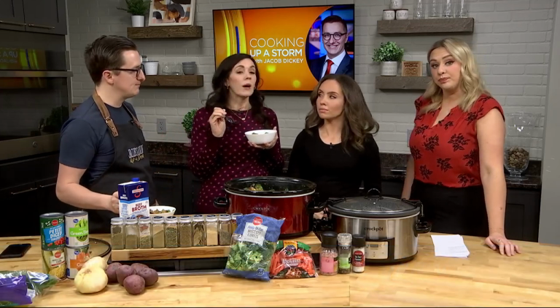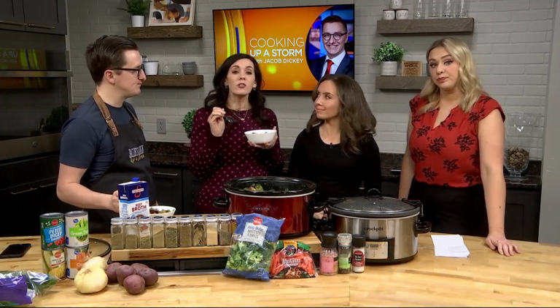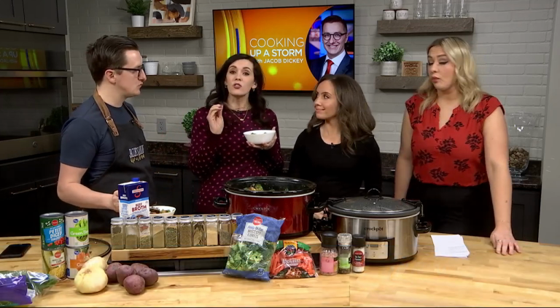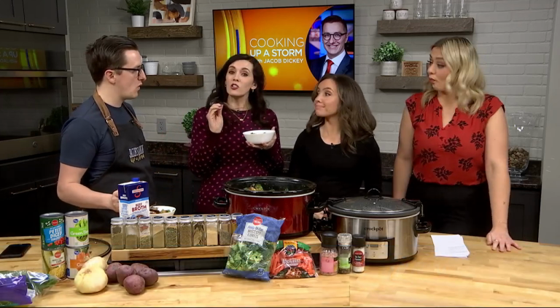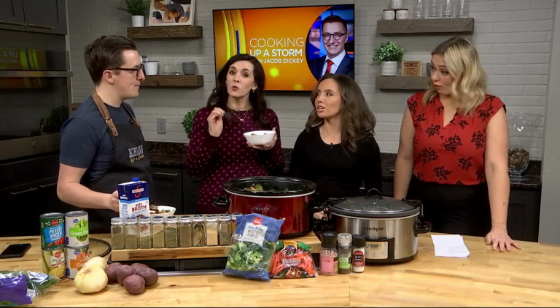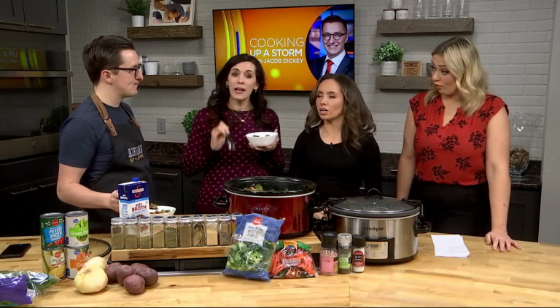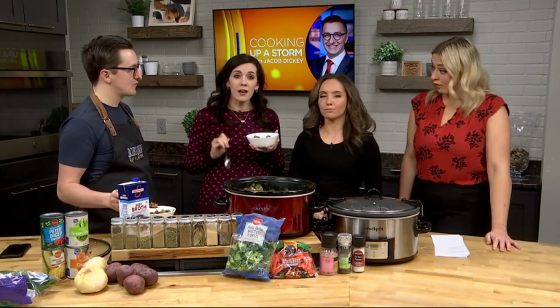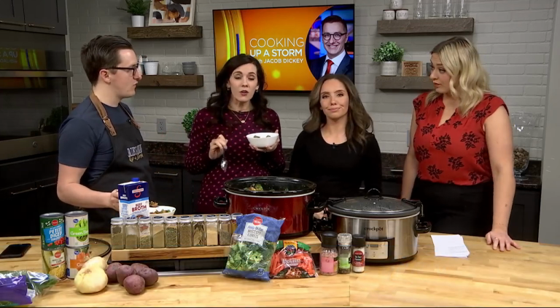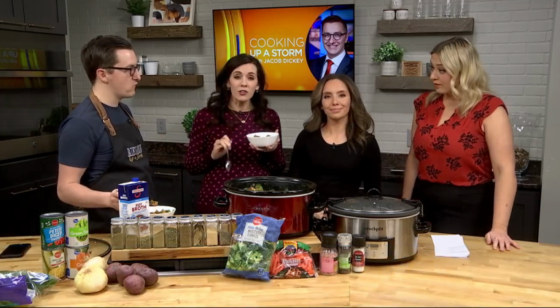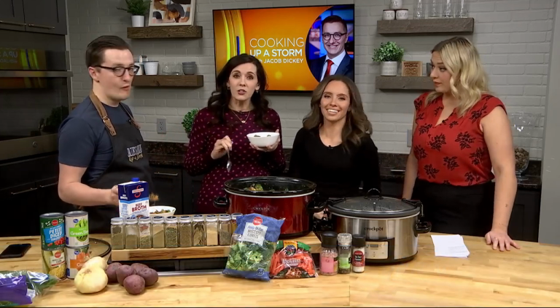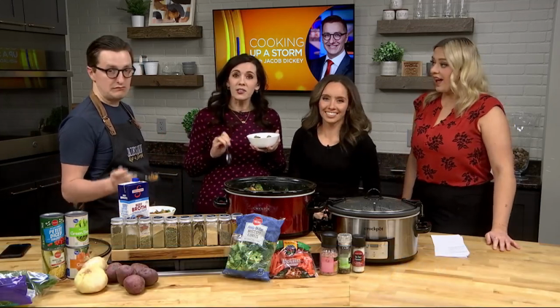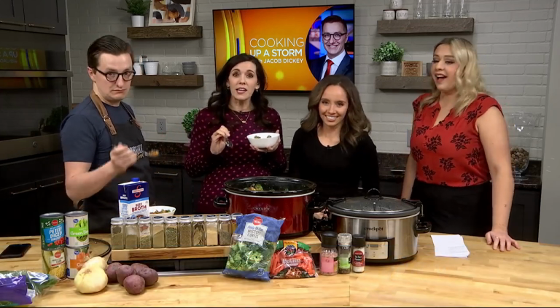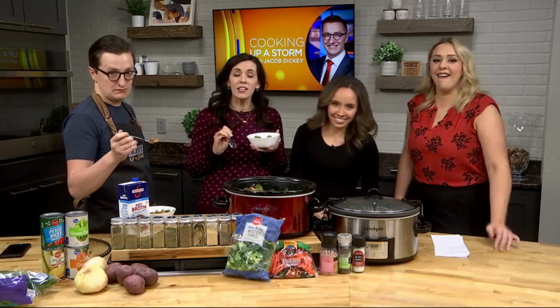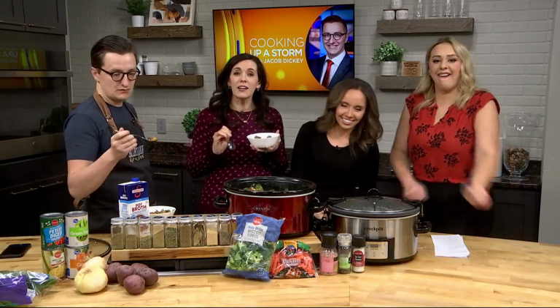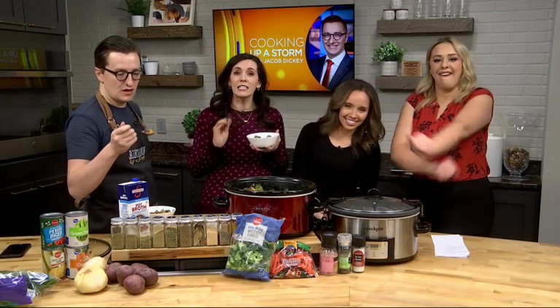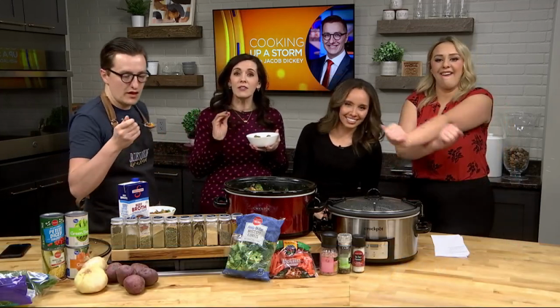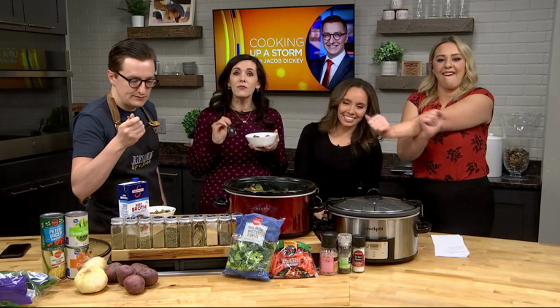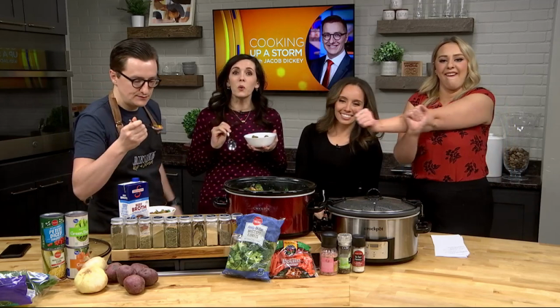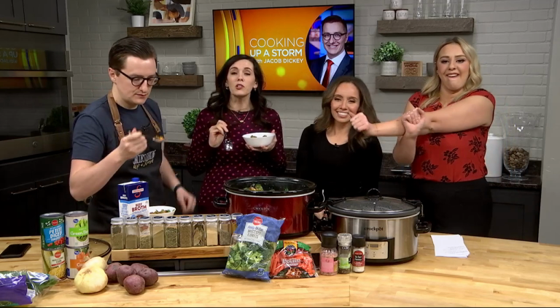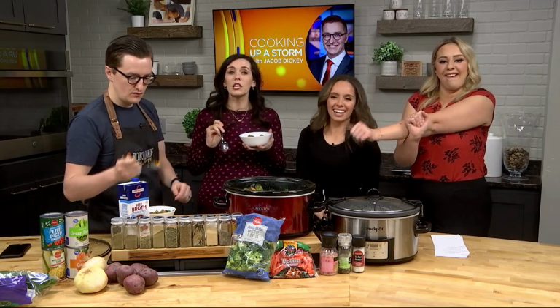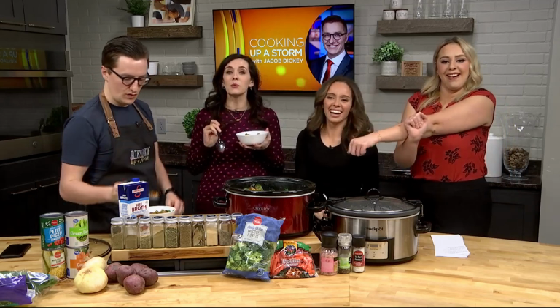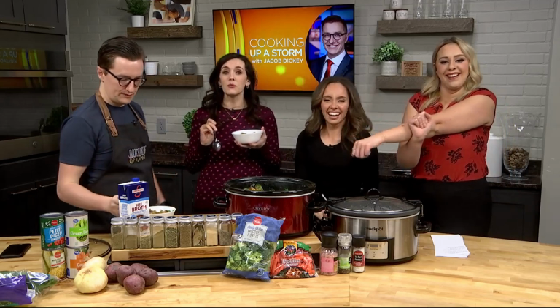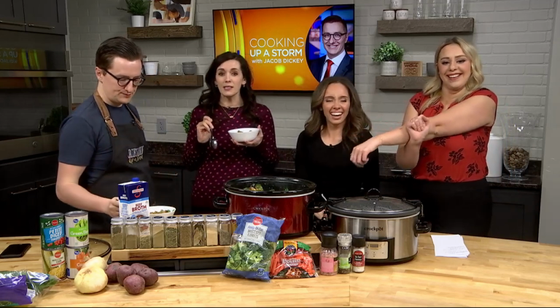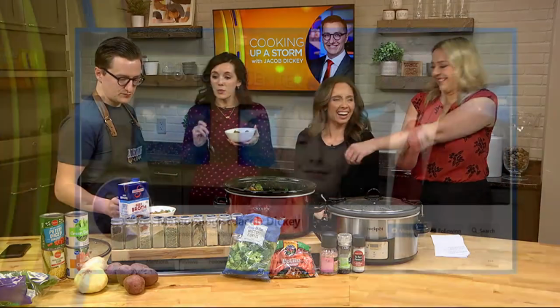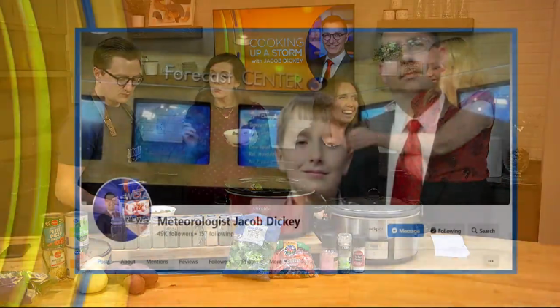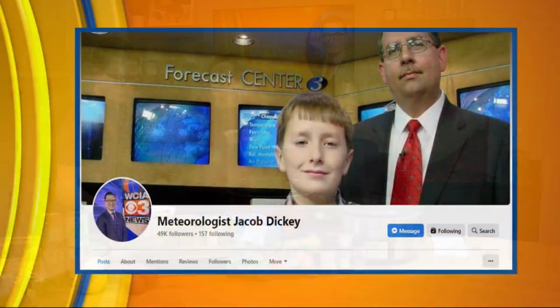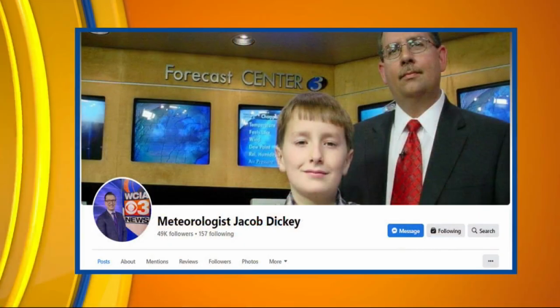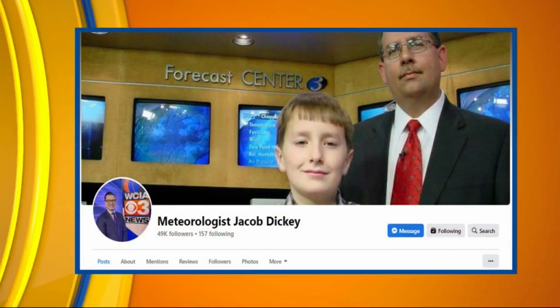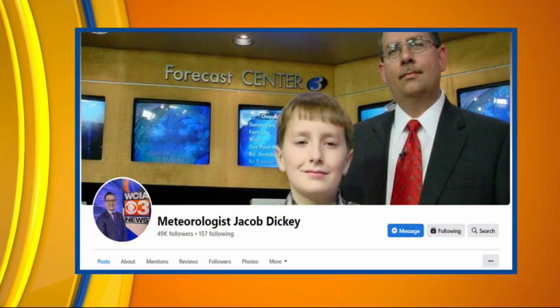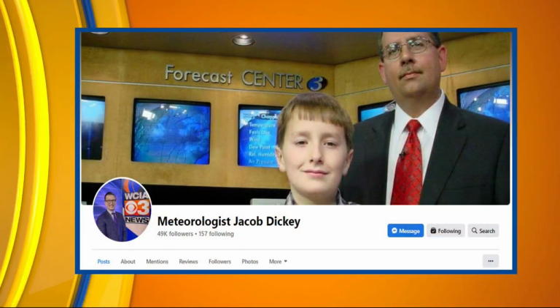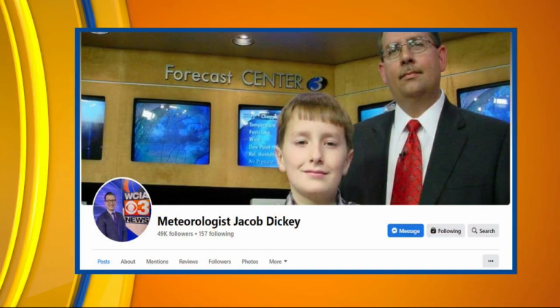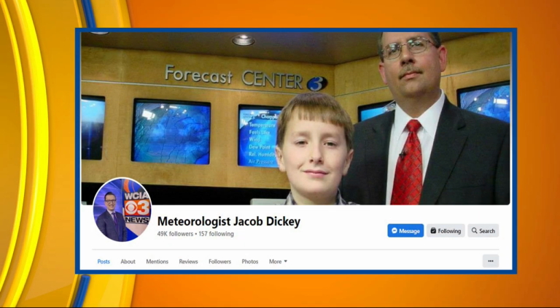Head on over to CILiving.TV for Jacob's recipe. We always appreciate you hanging out with us.